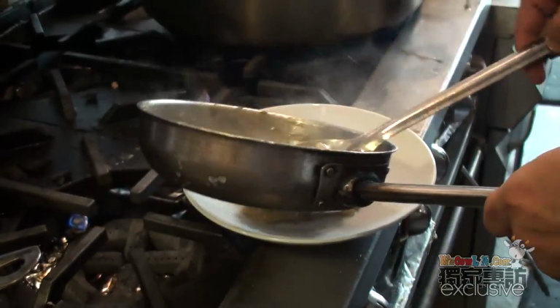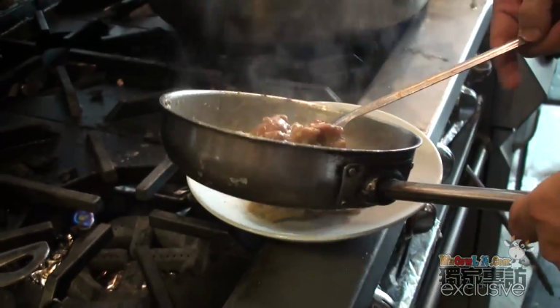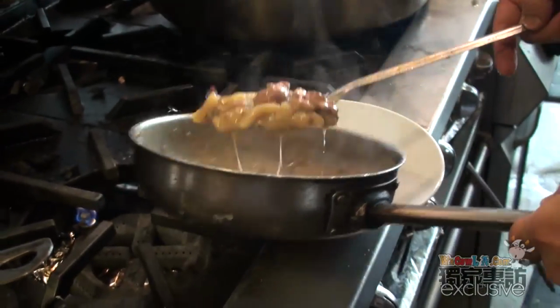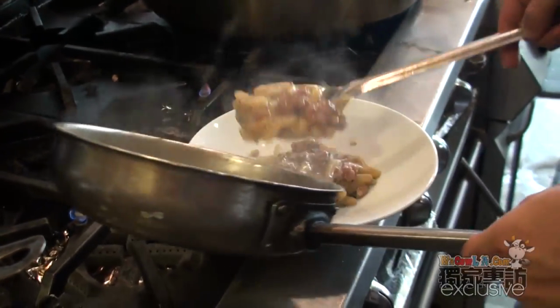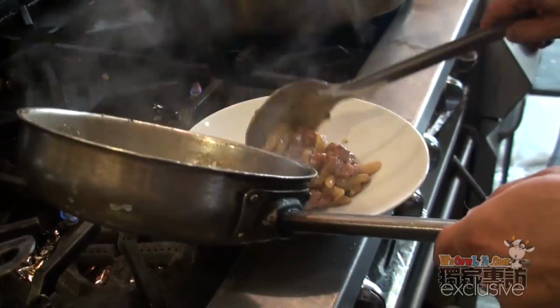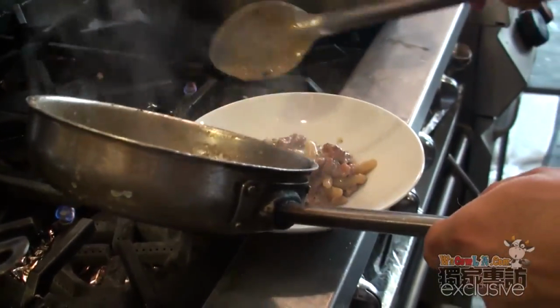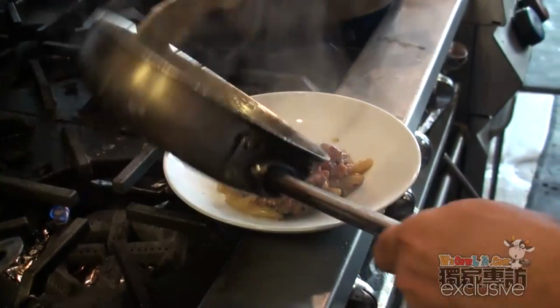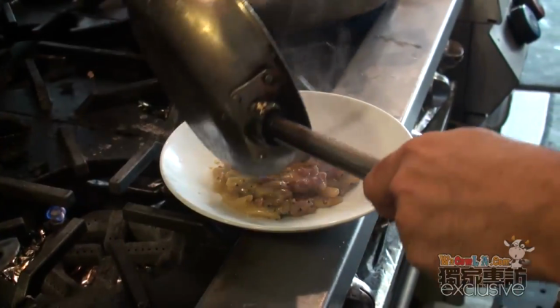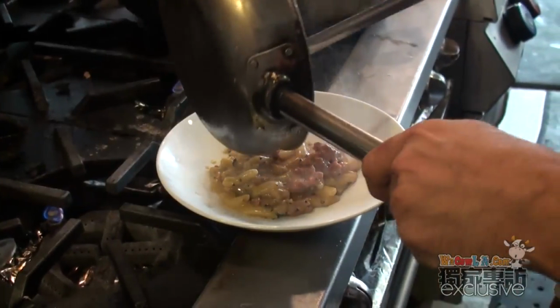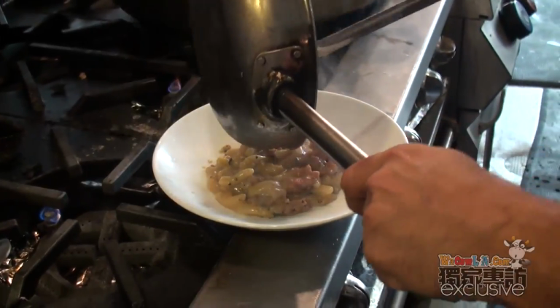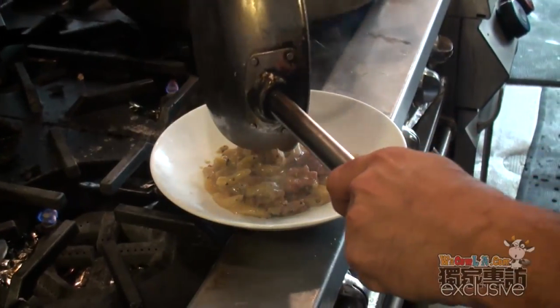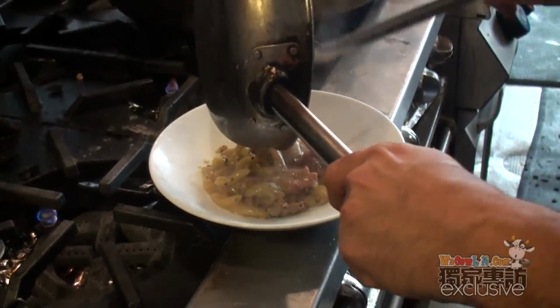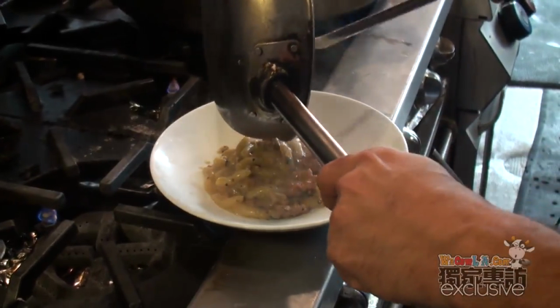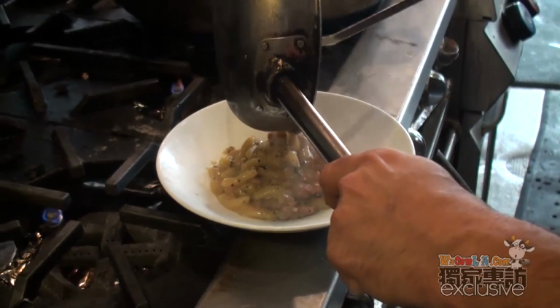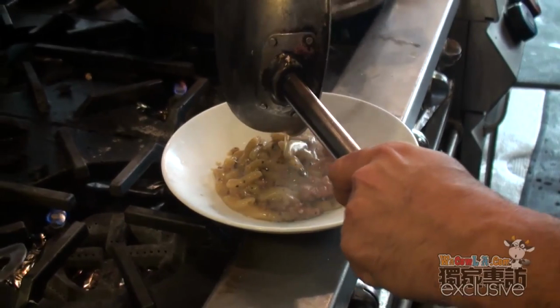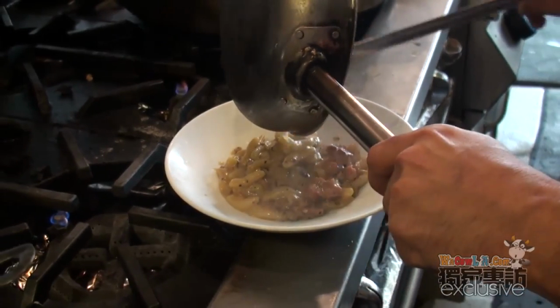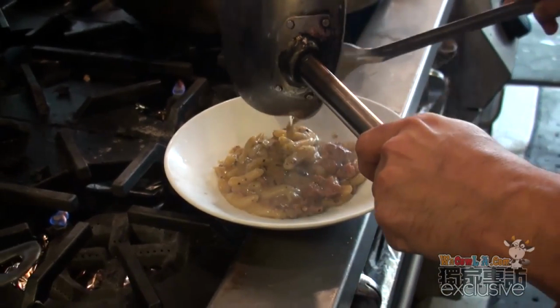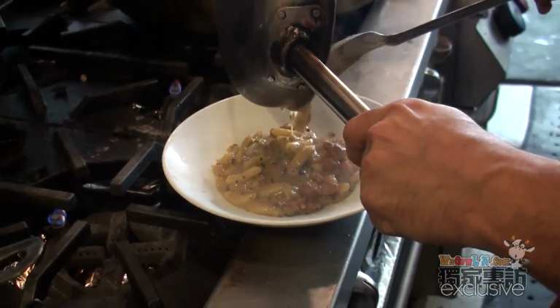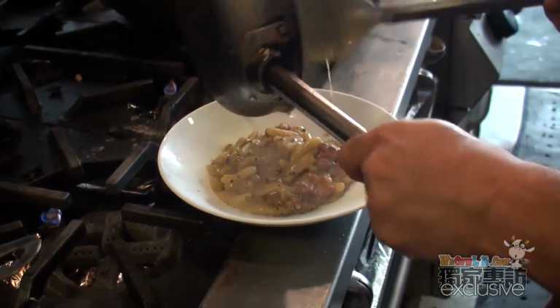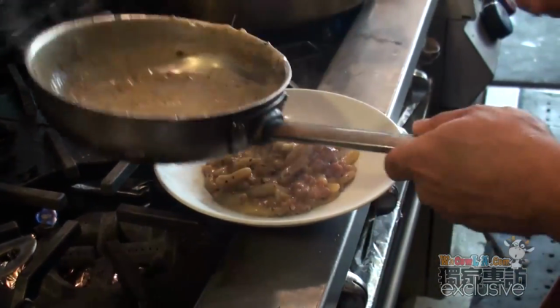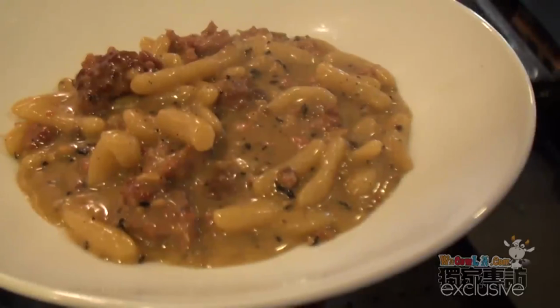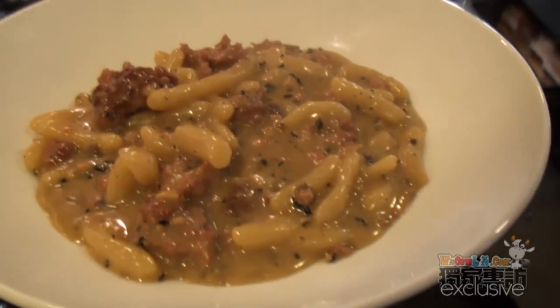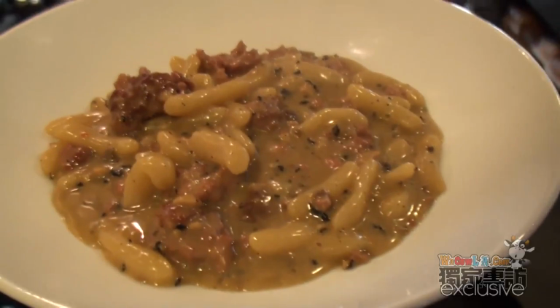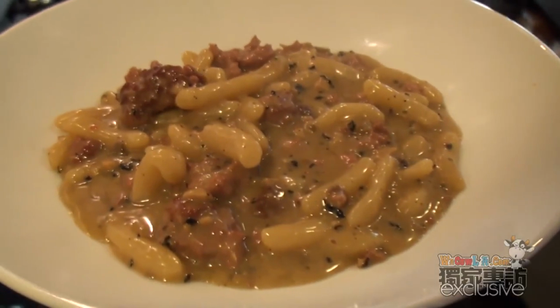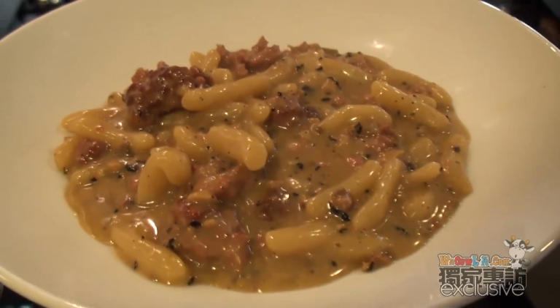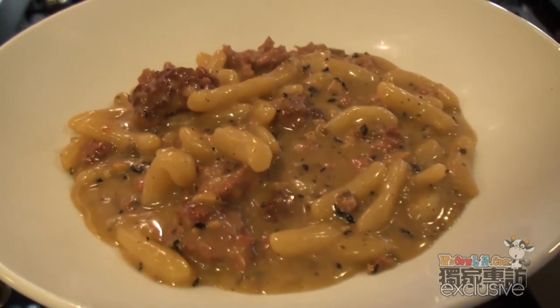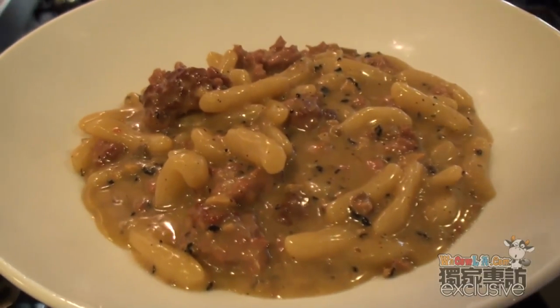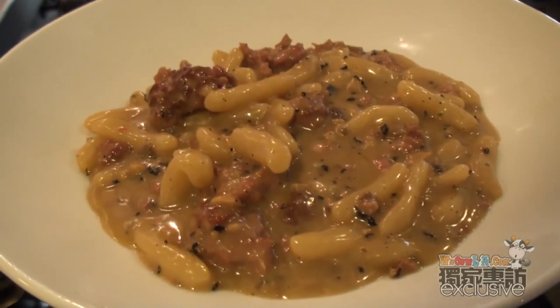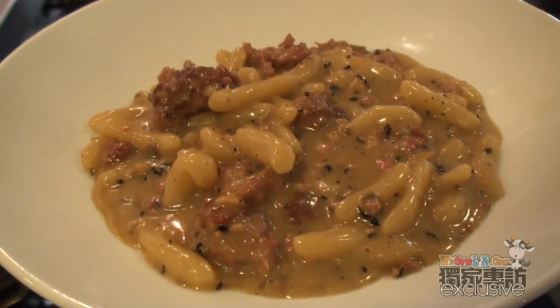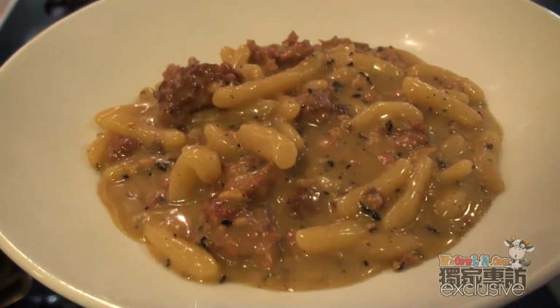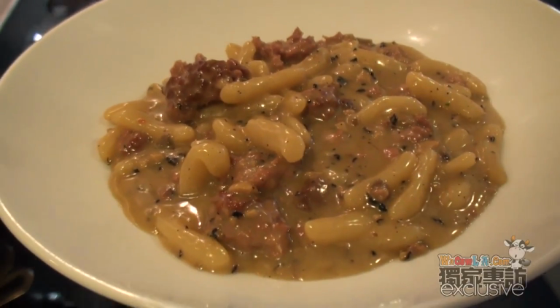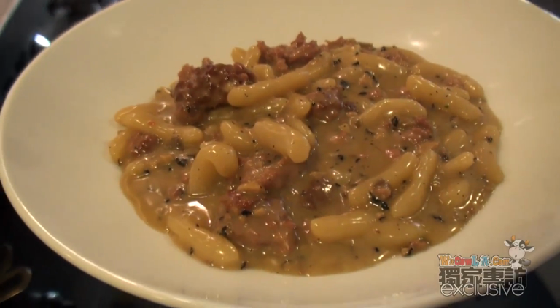Very rustic. A little bit of pepper, and parmesan.